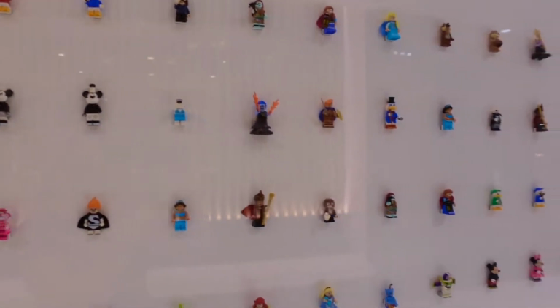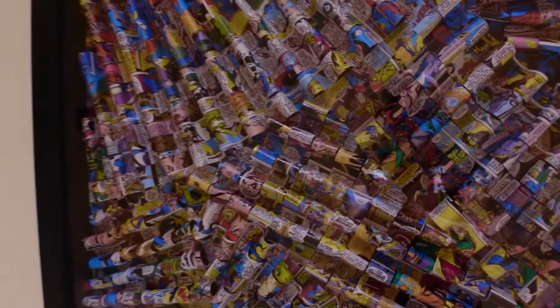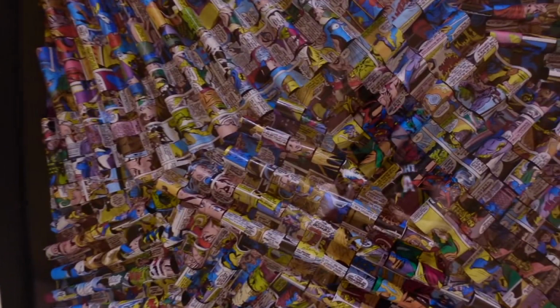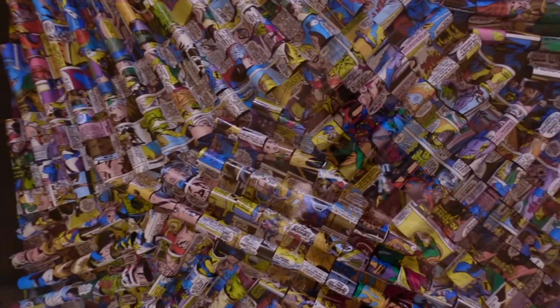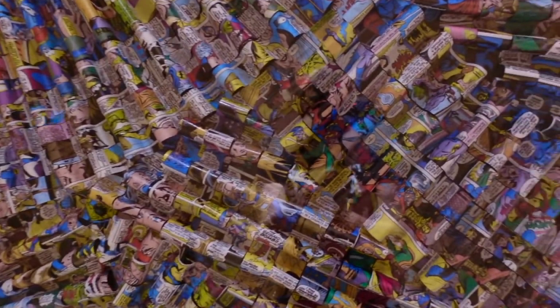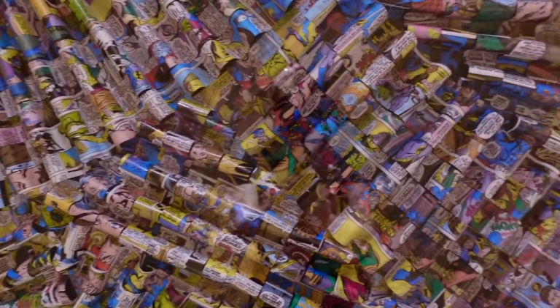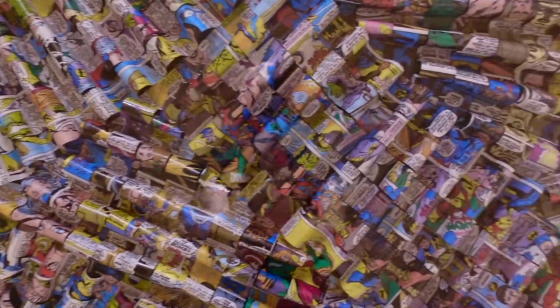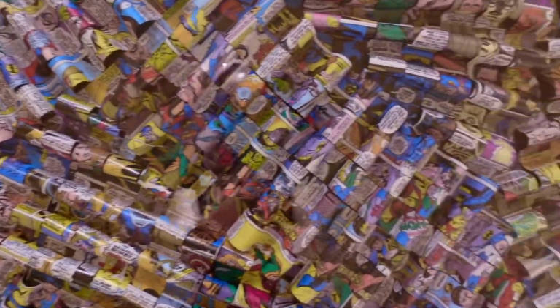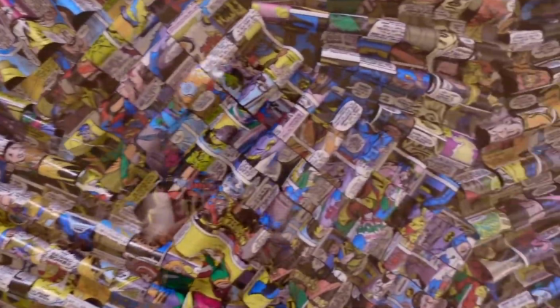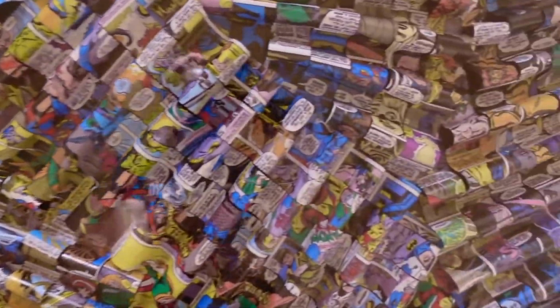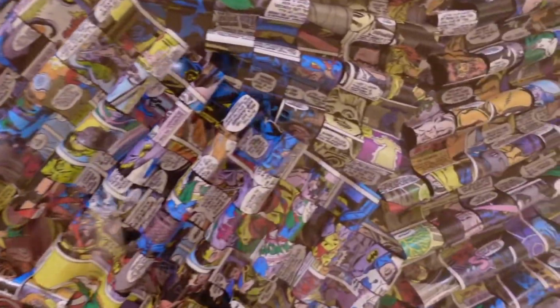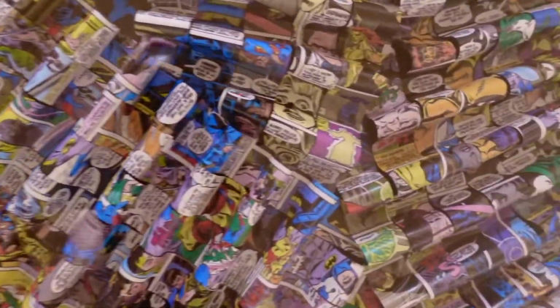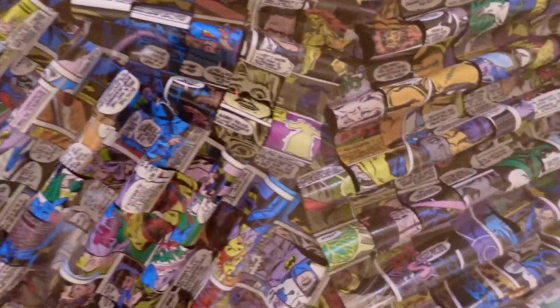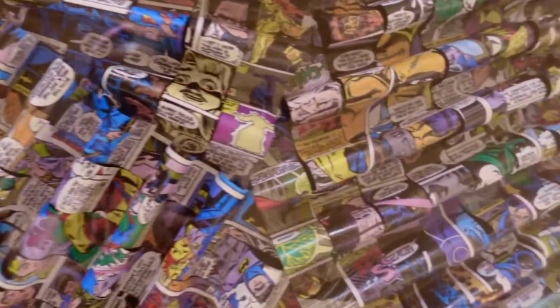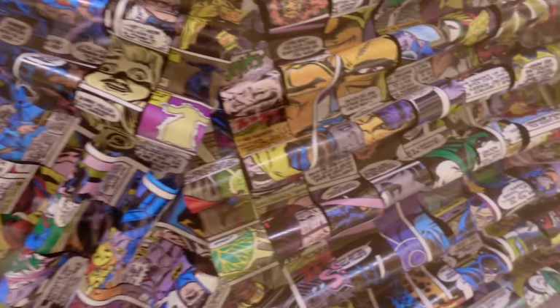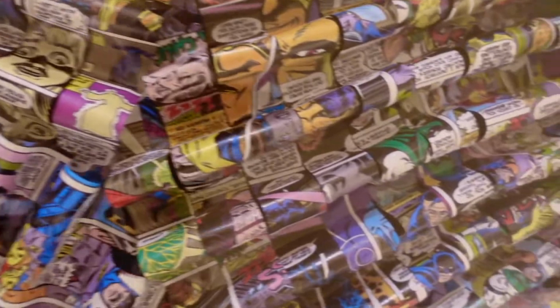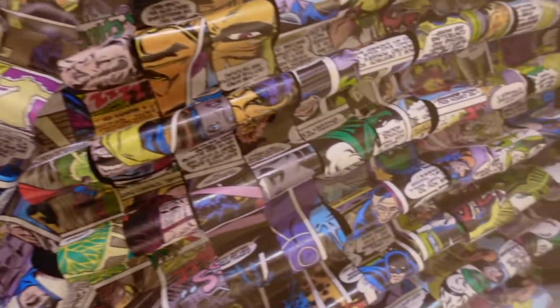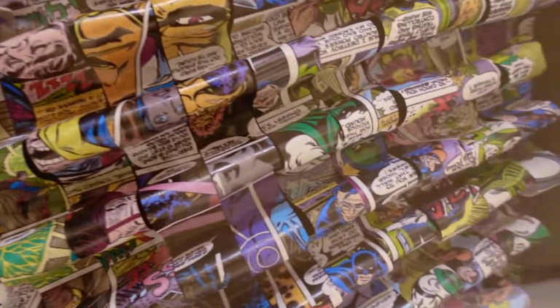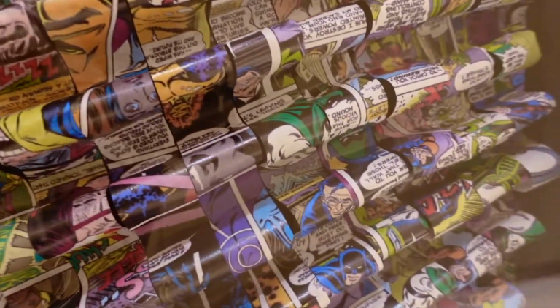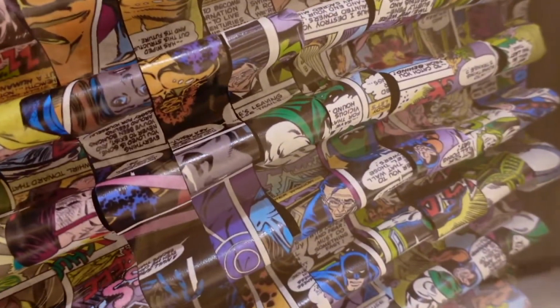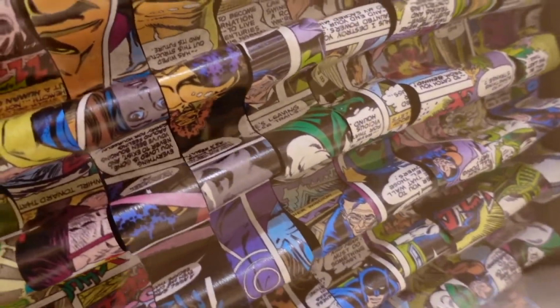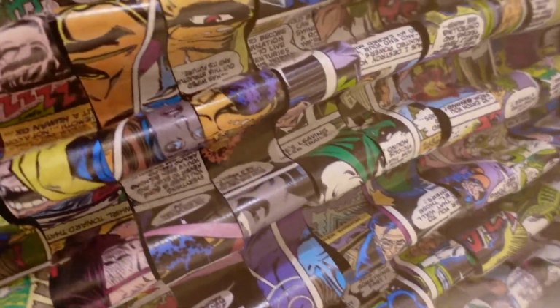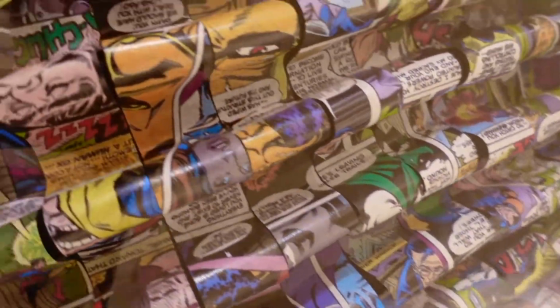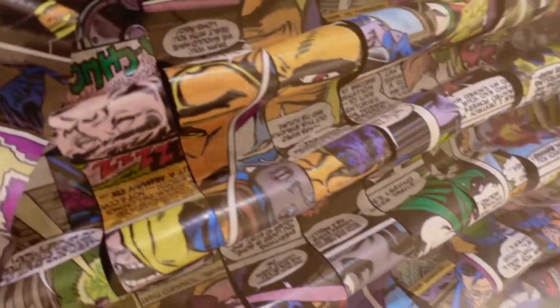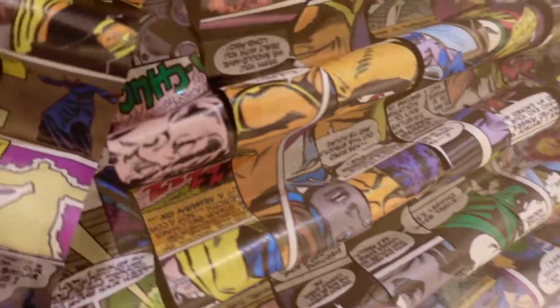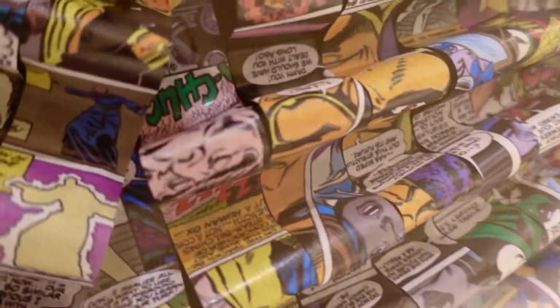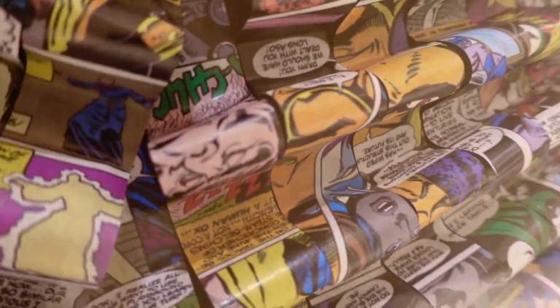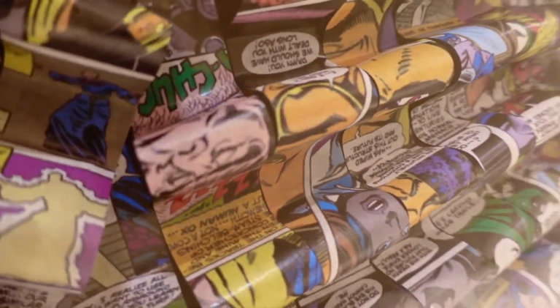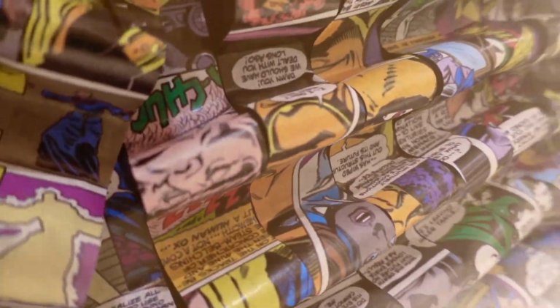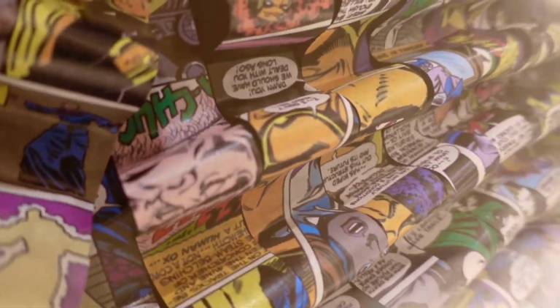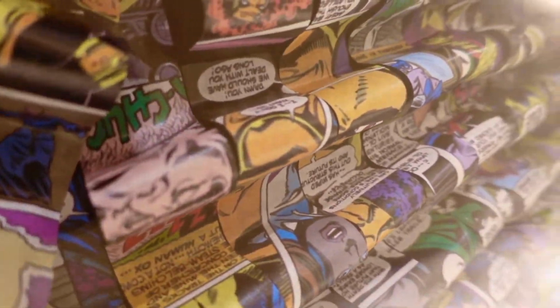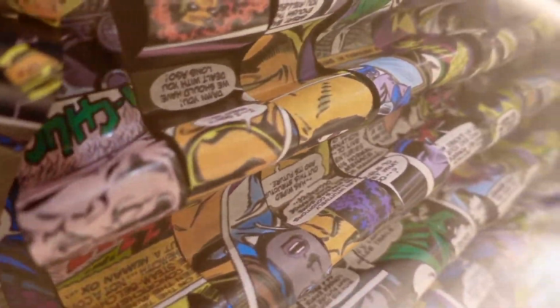And as you keep going down the hall, you'll see this awesome display of old comic books.